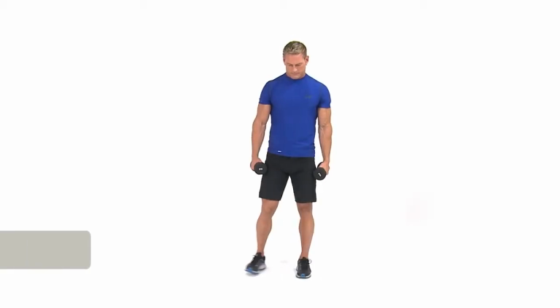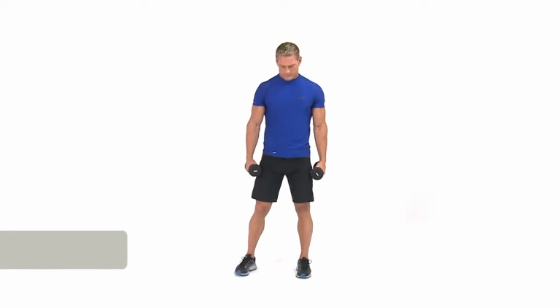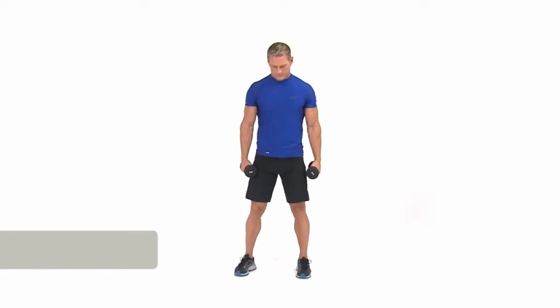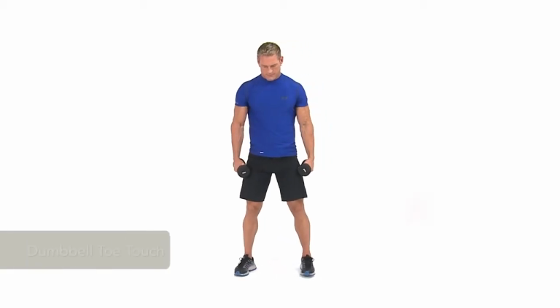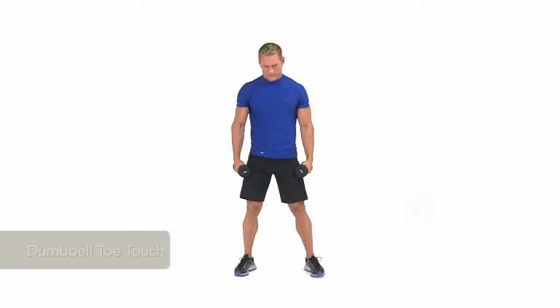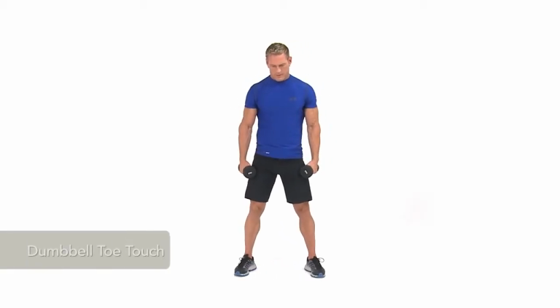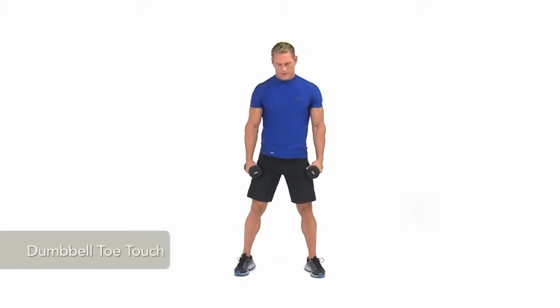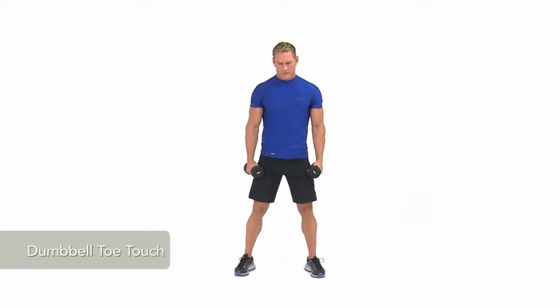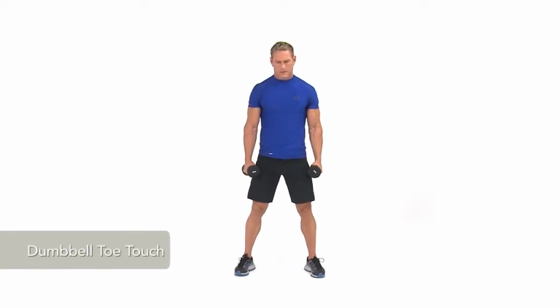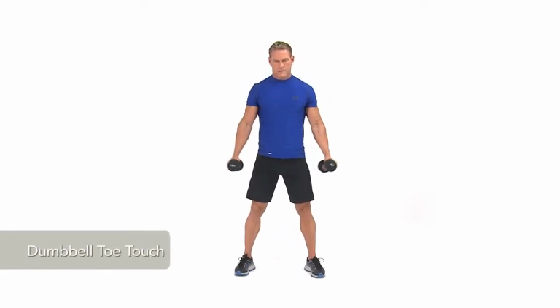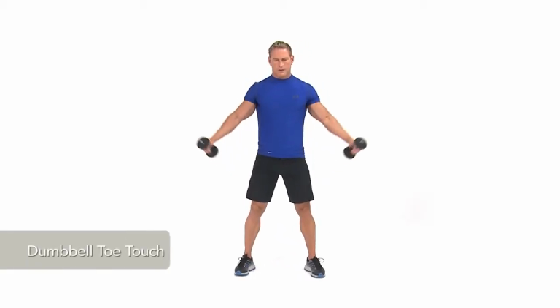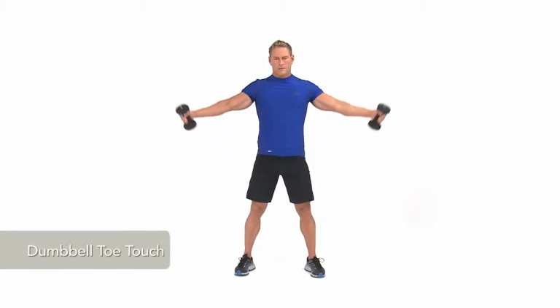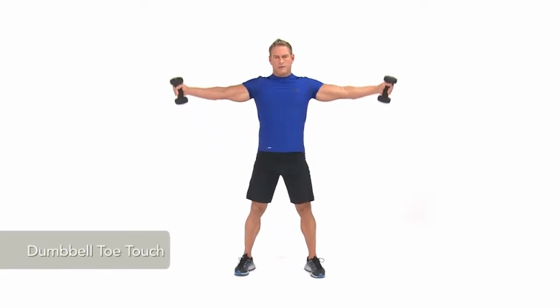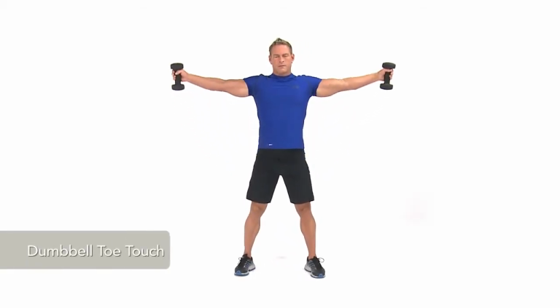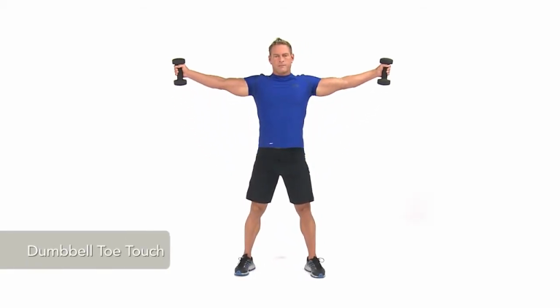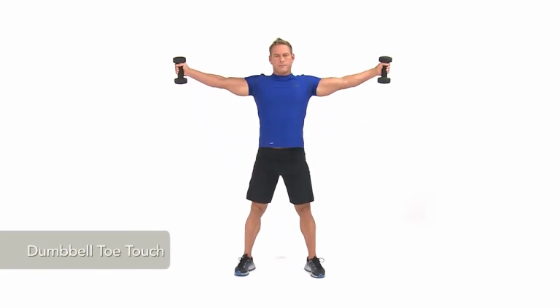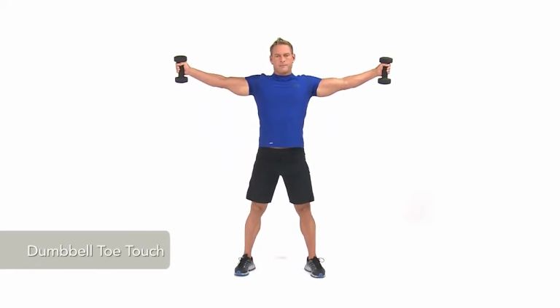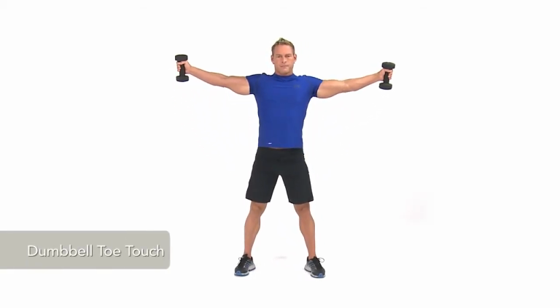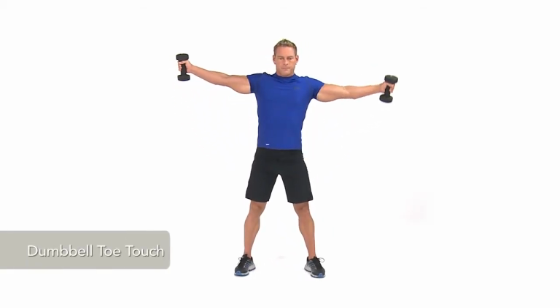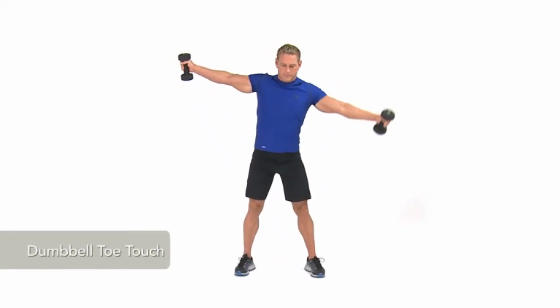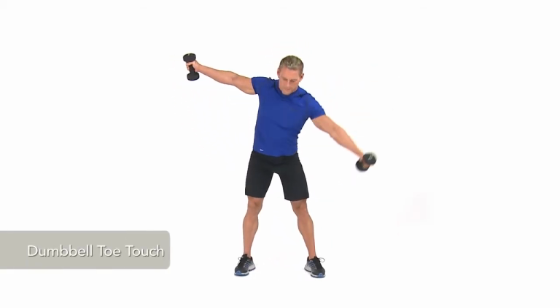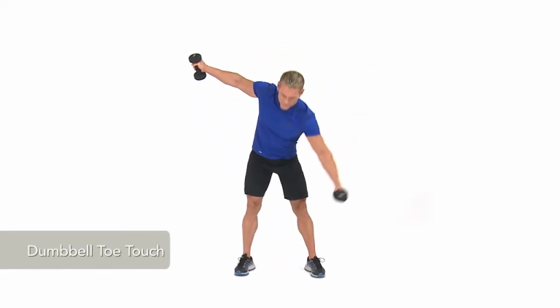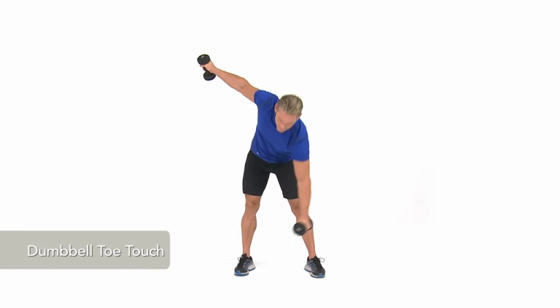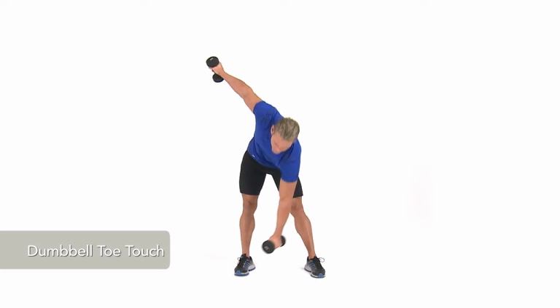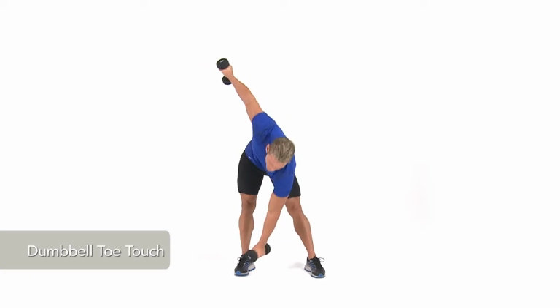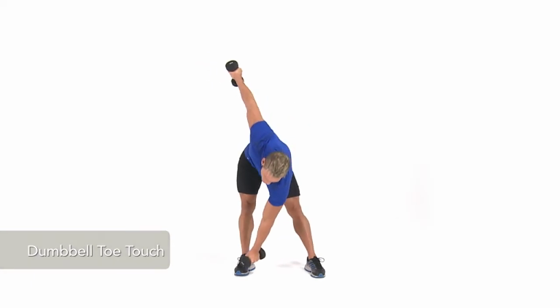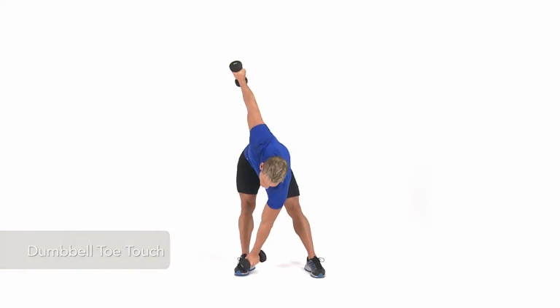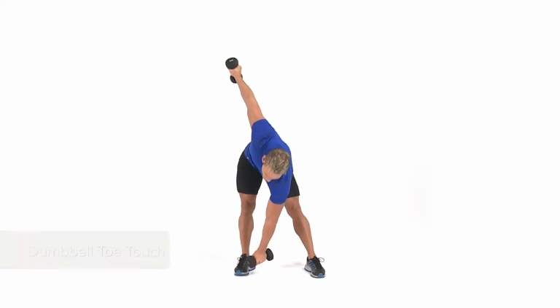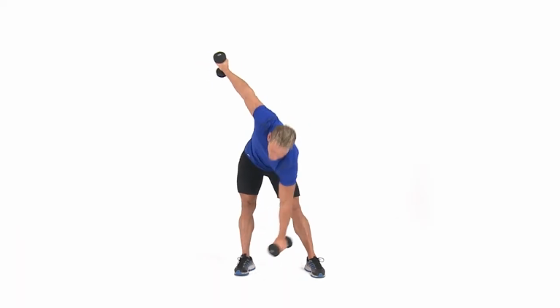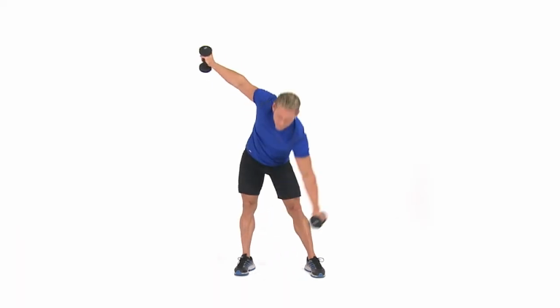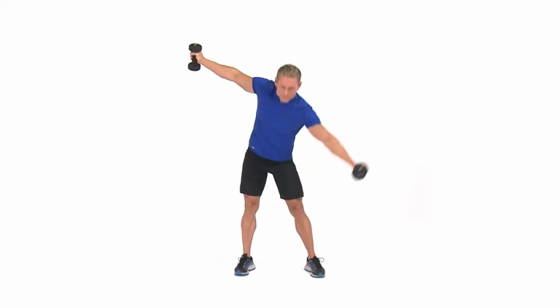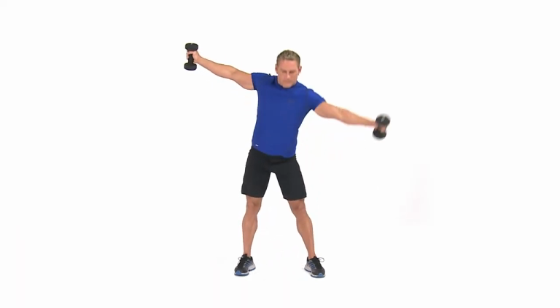To perform a dumbbell toe touch, hold a dumbbell in each hand with your arms out to the sides at shoulder level.